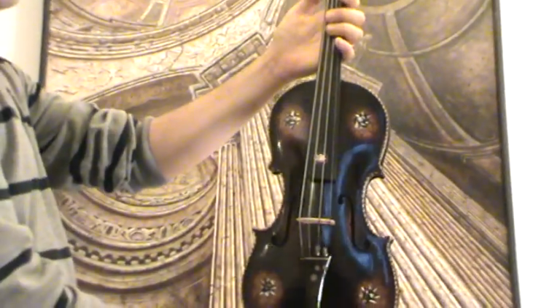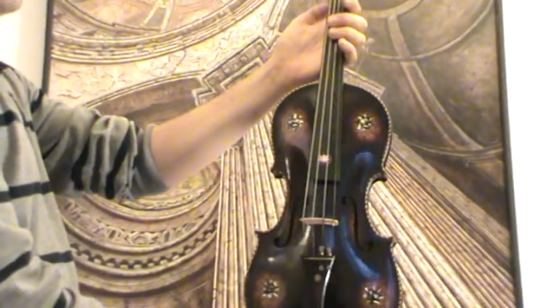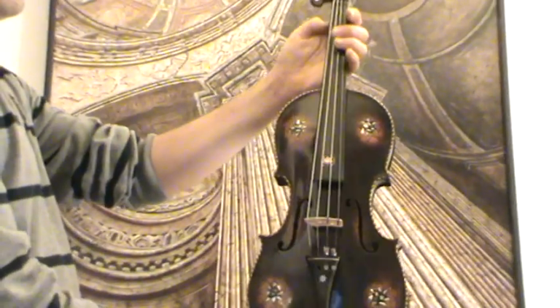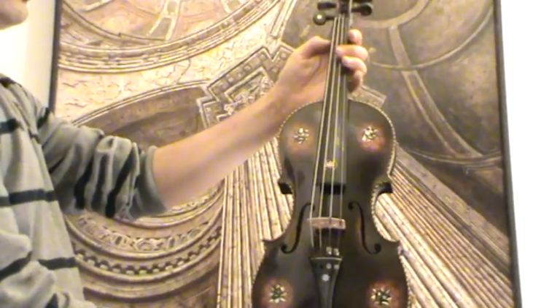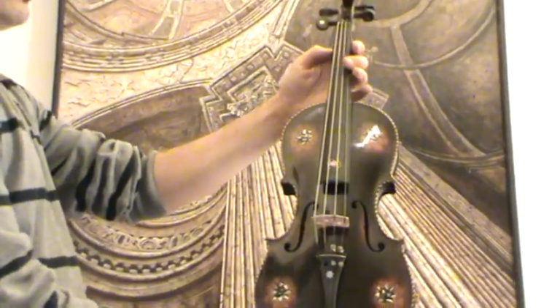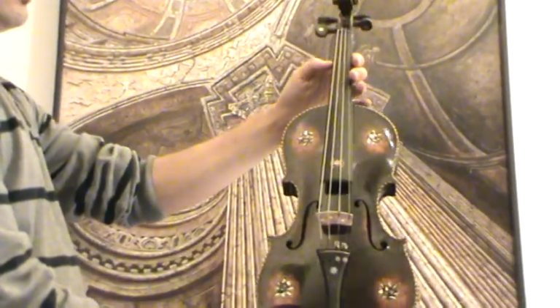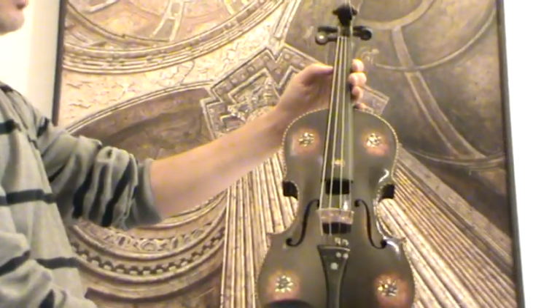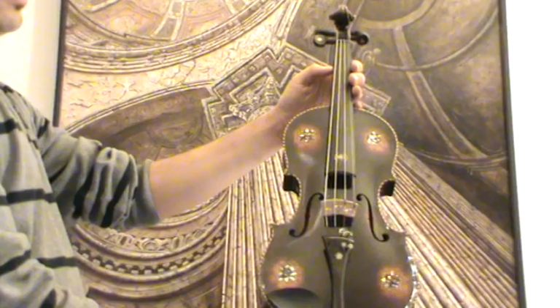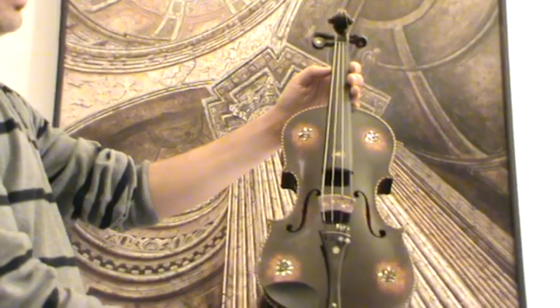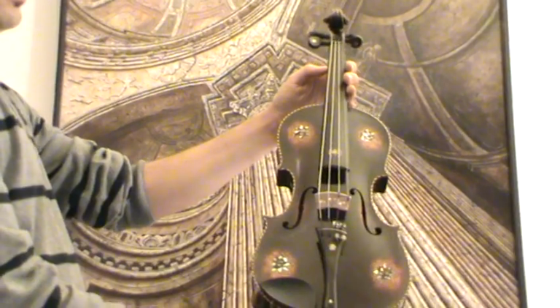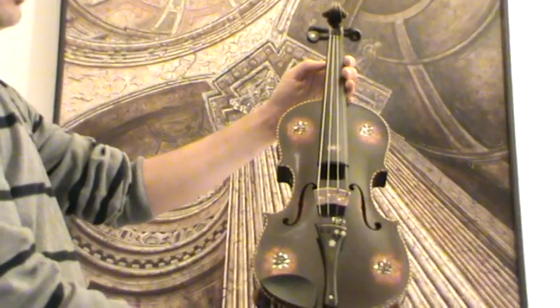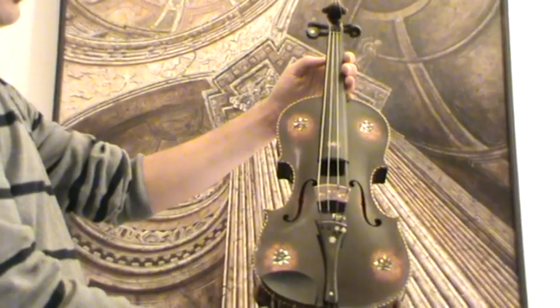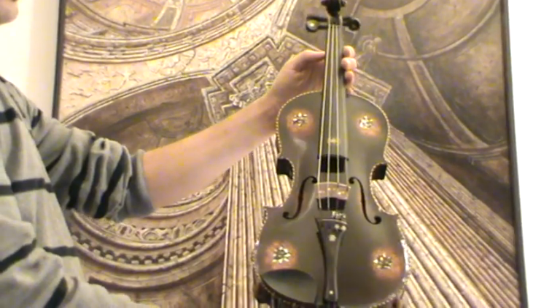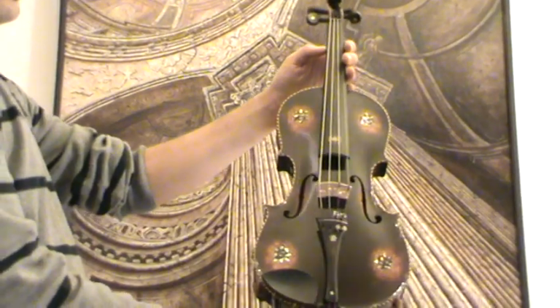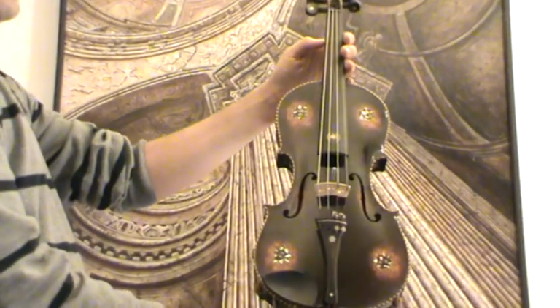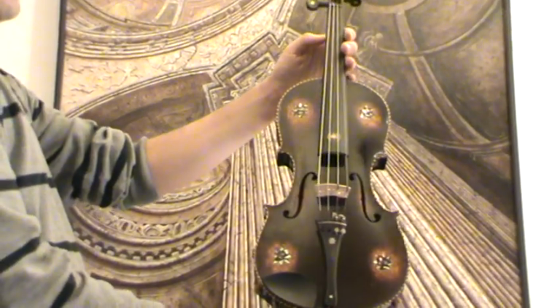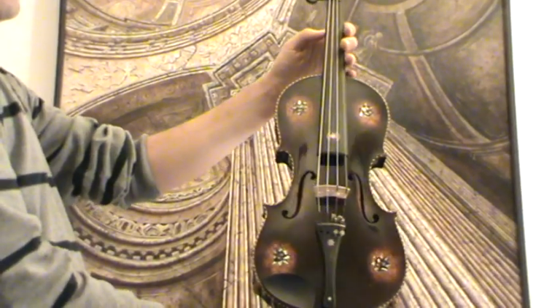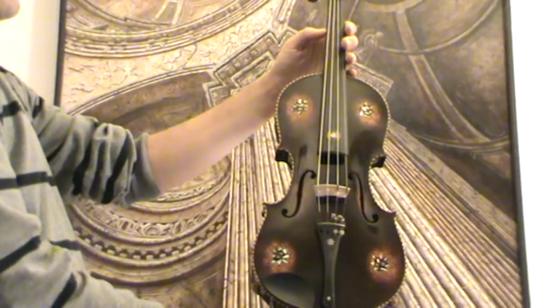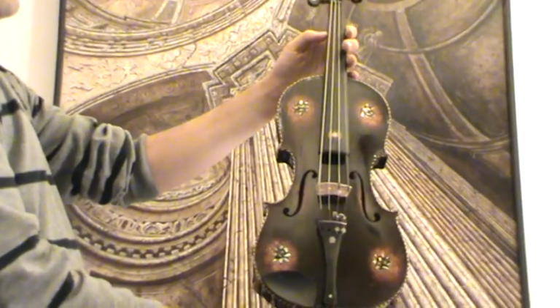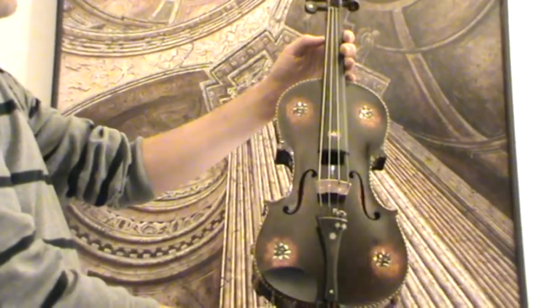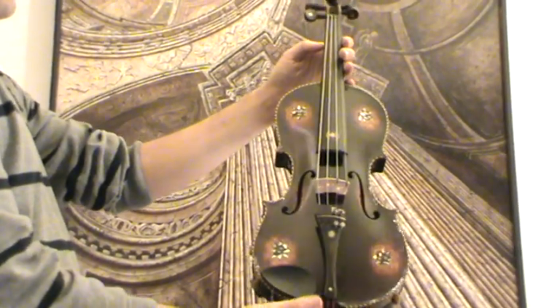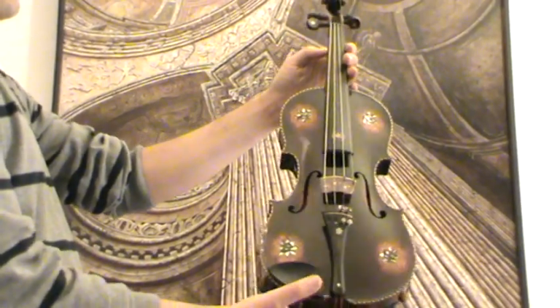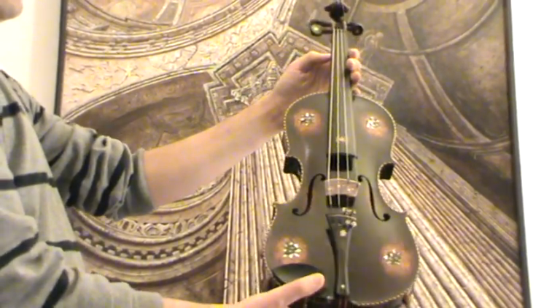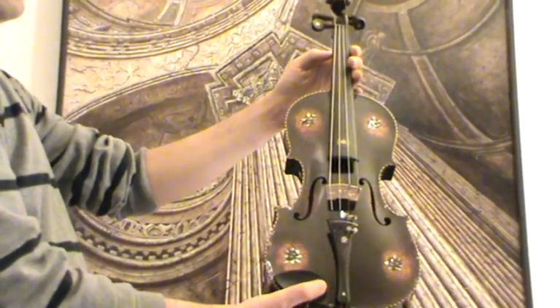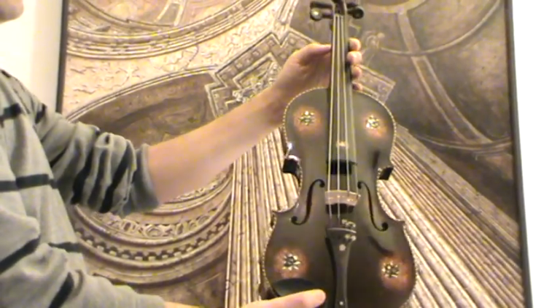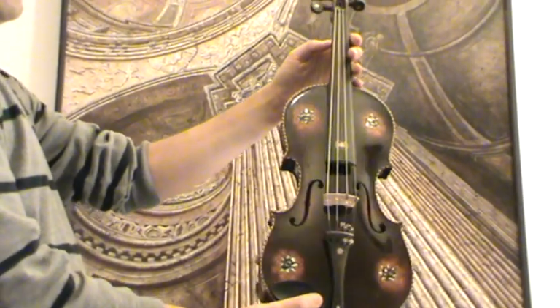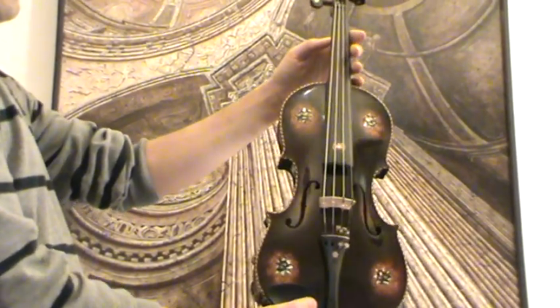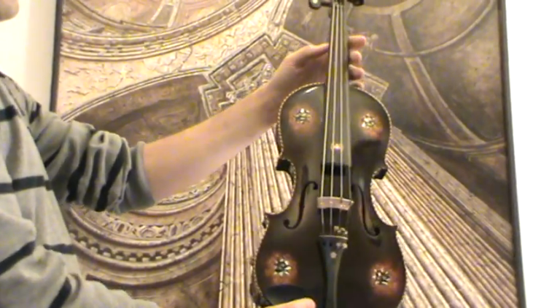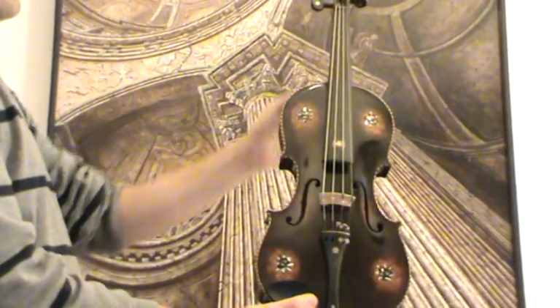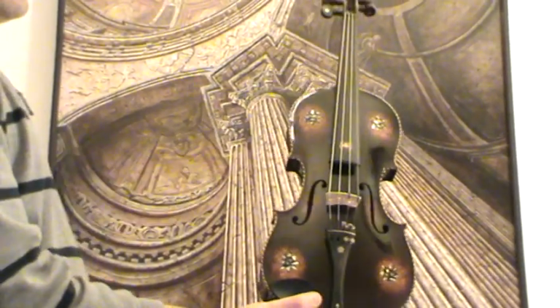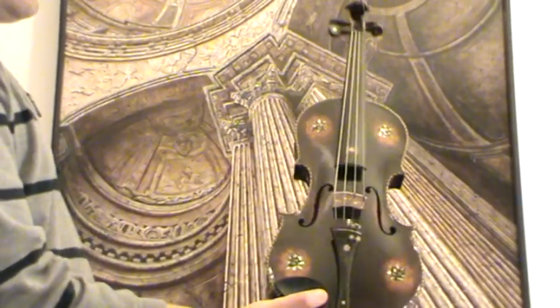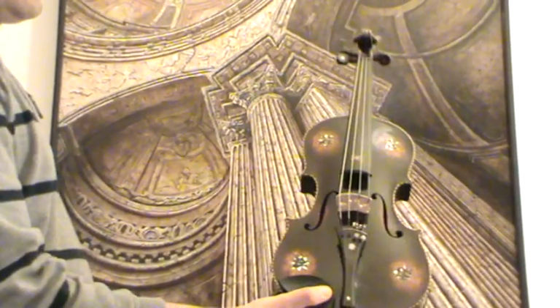The violin received in our workshop a new bridge and new strings.